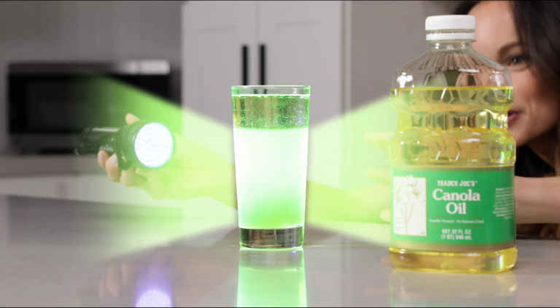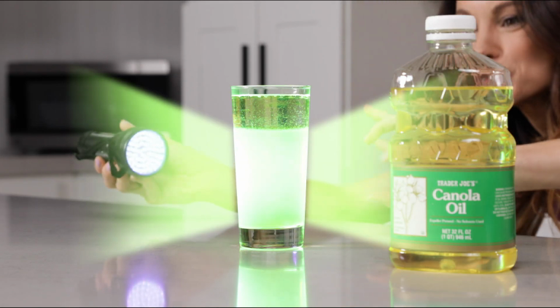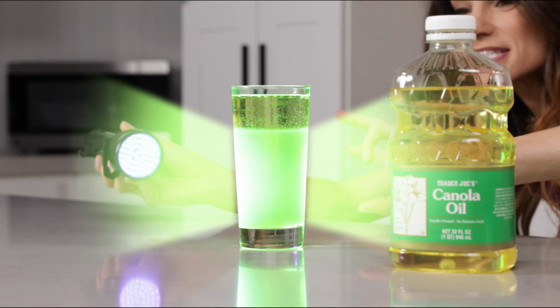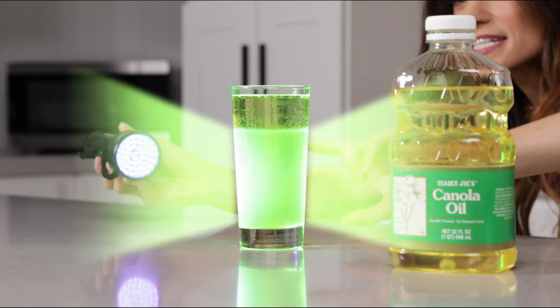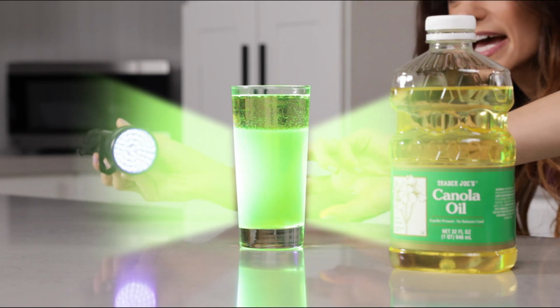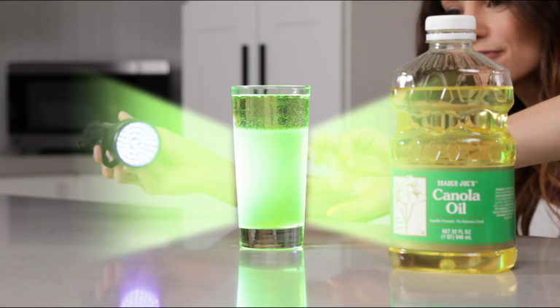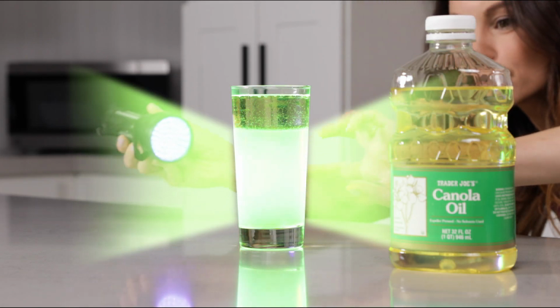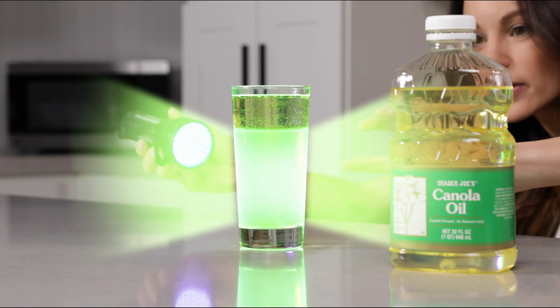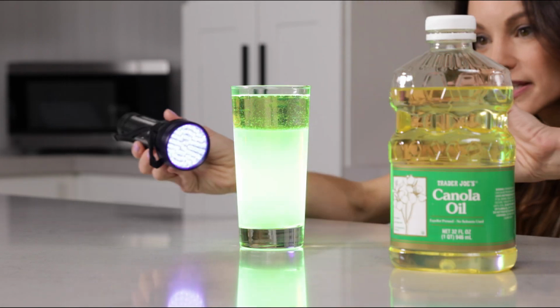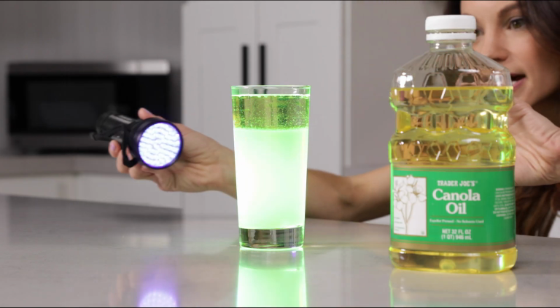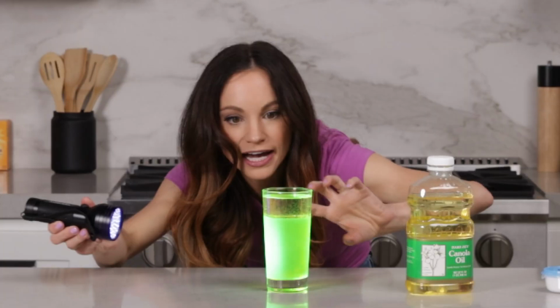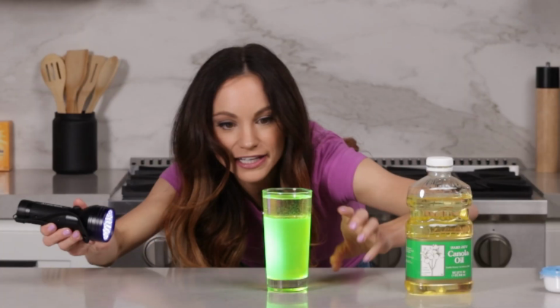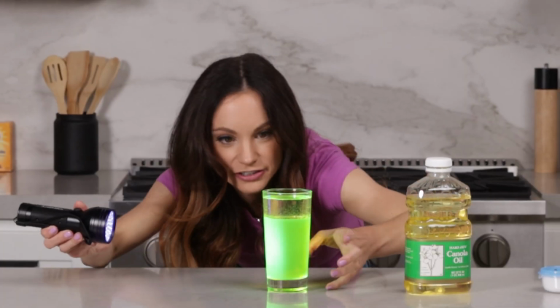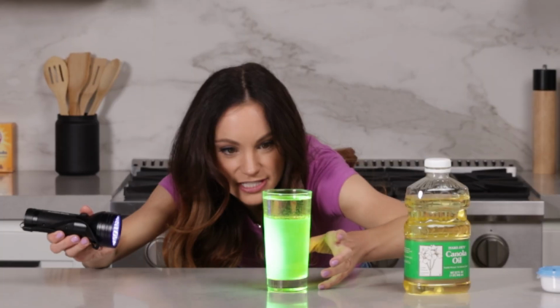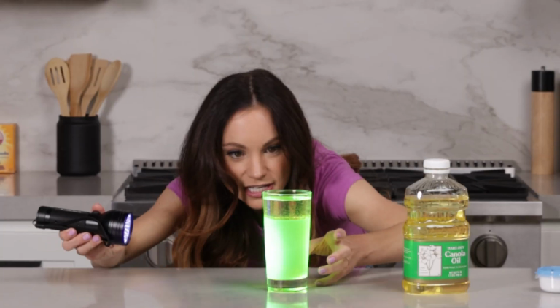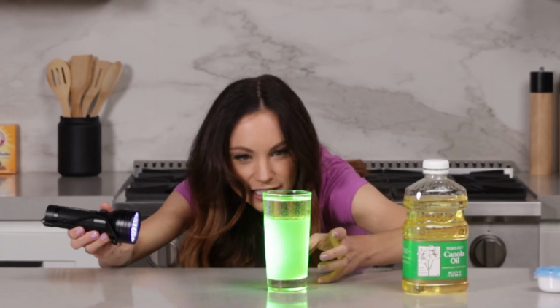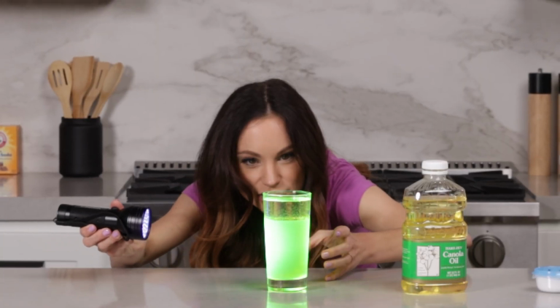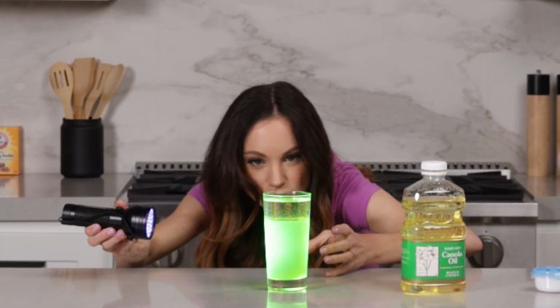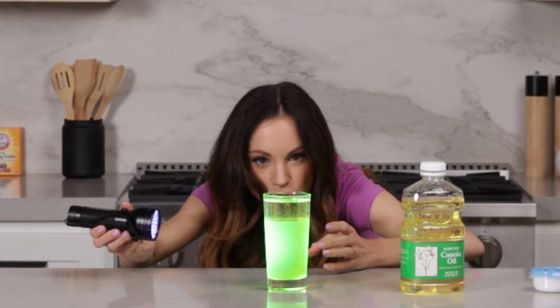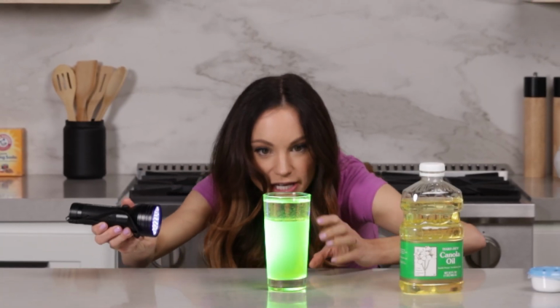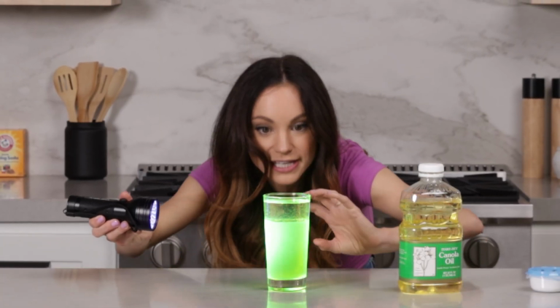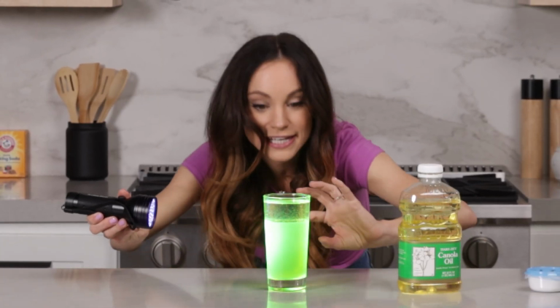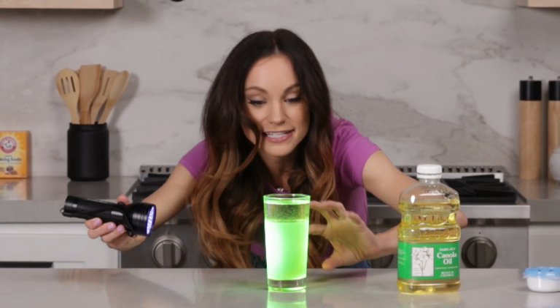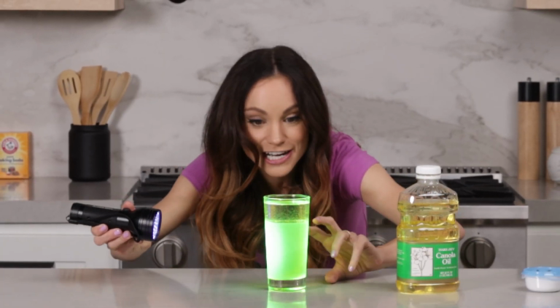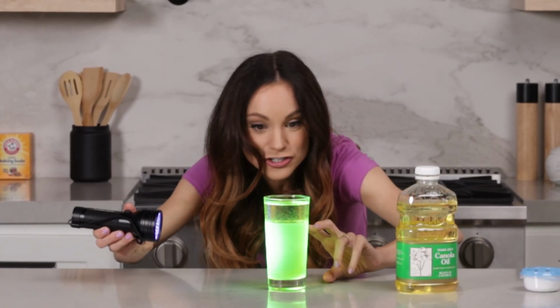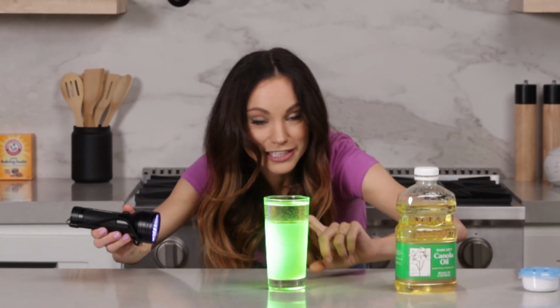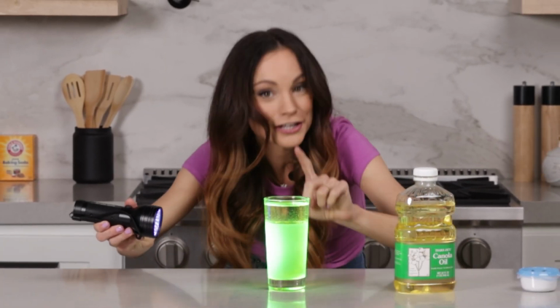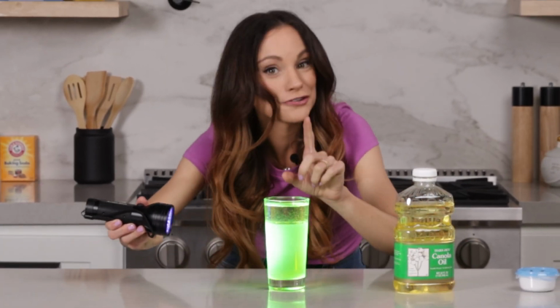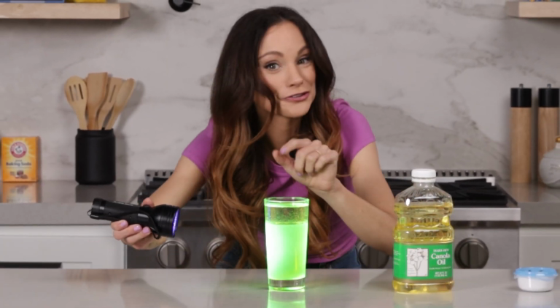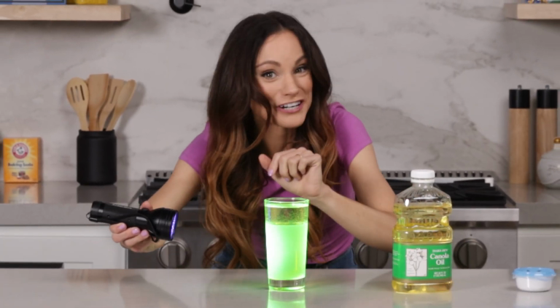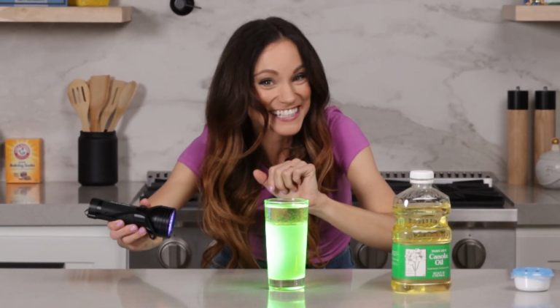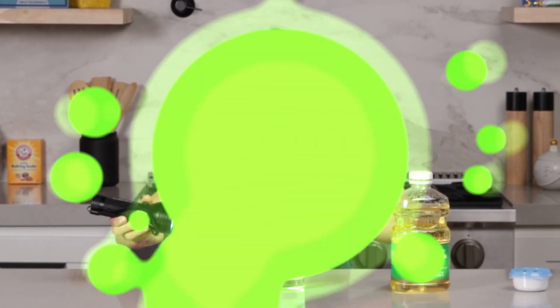You can see everywhere that the highlighter is, it is glowing — it is actually fluorescing.